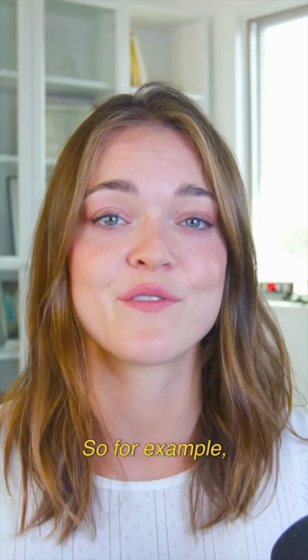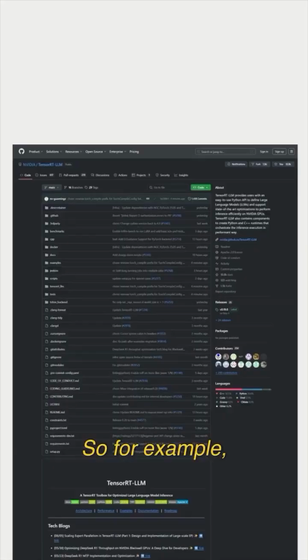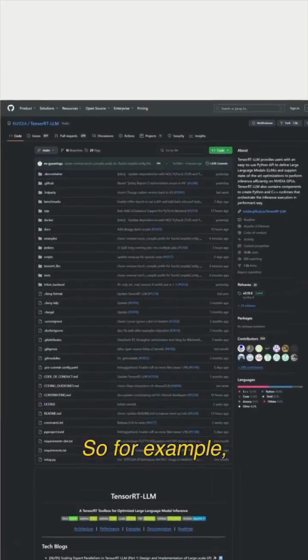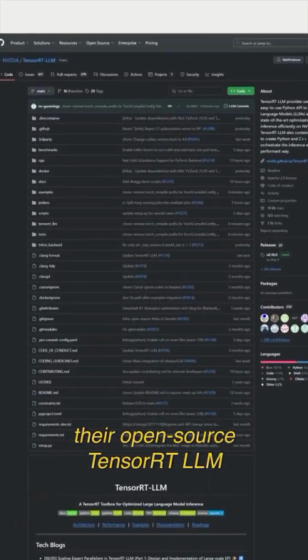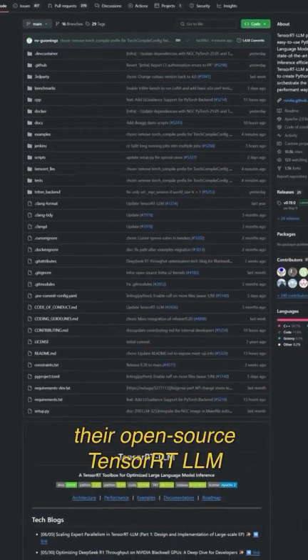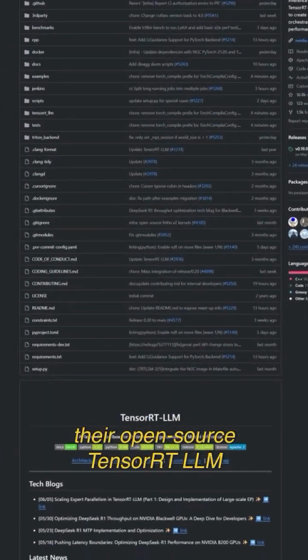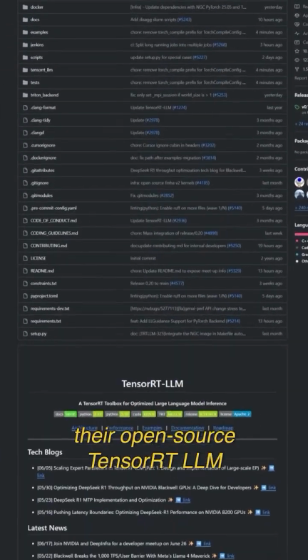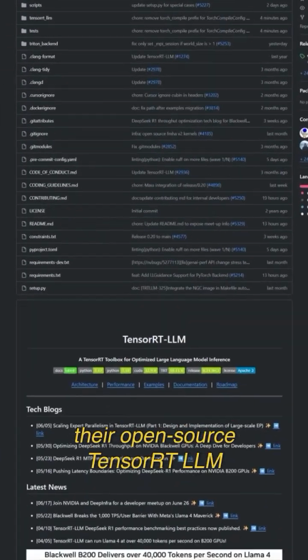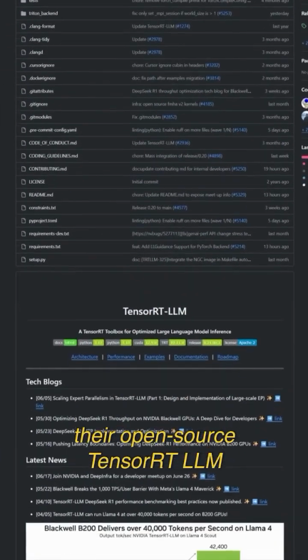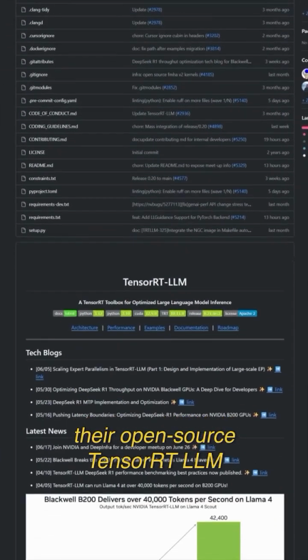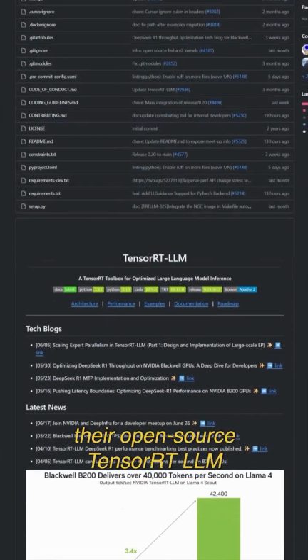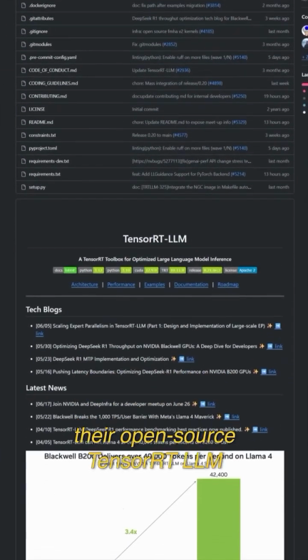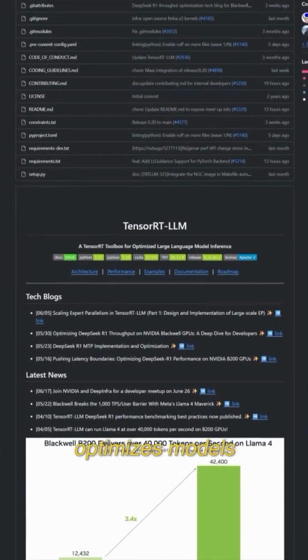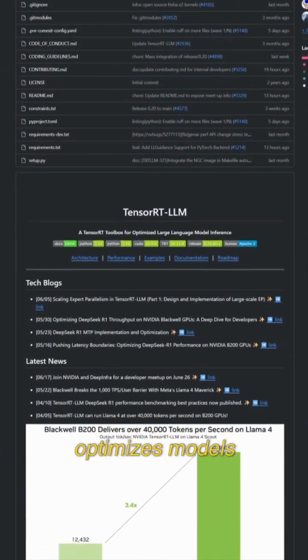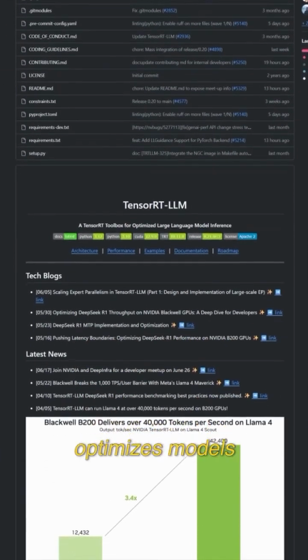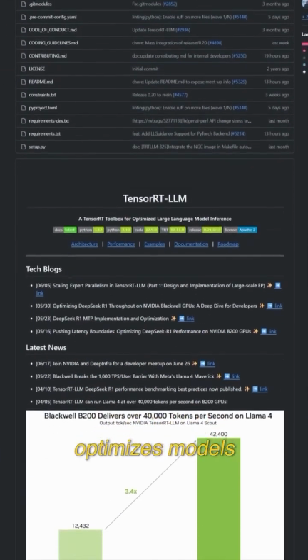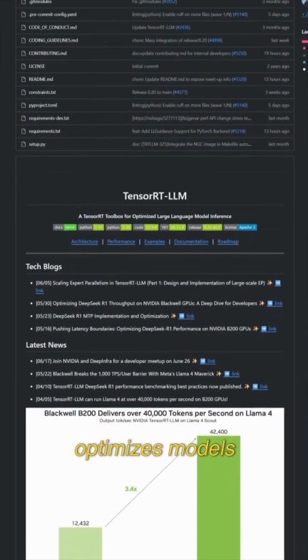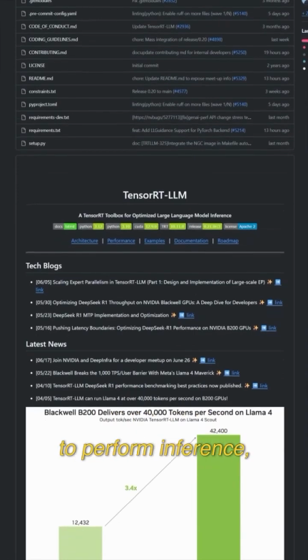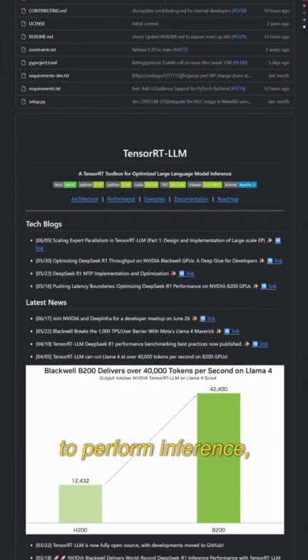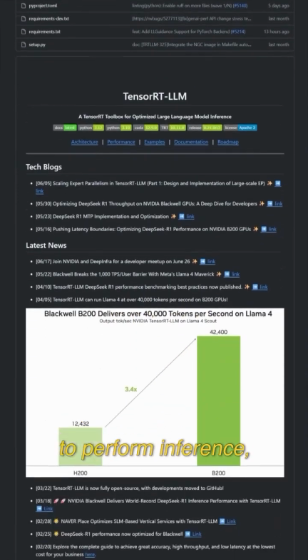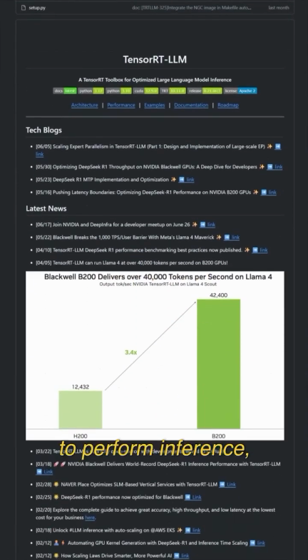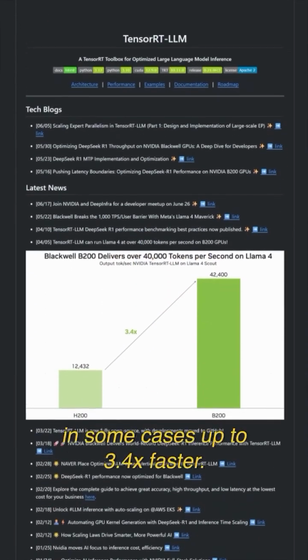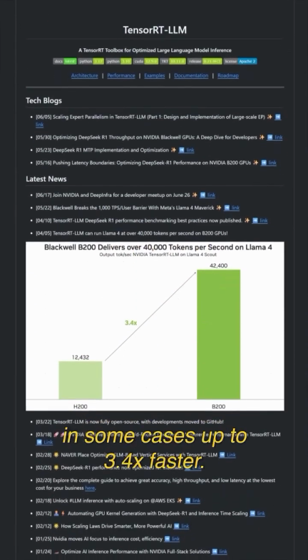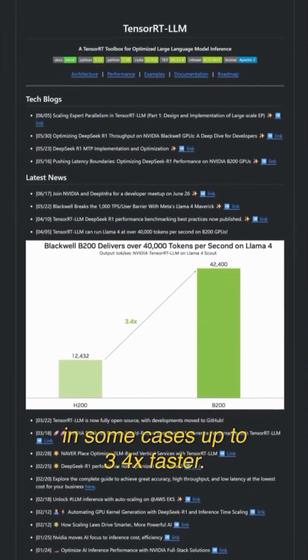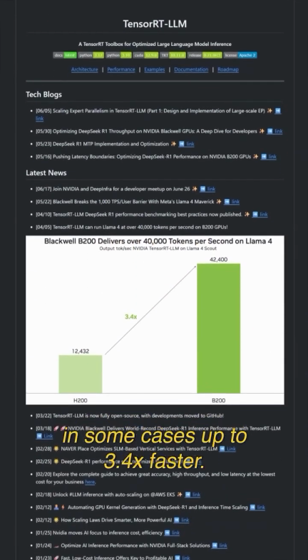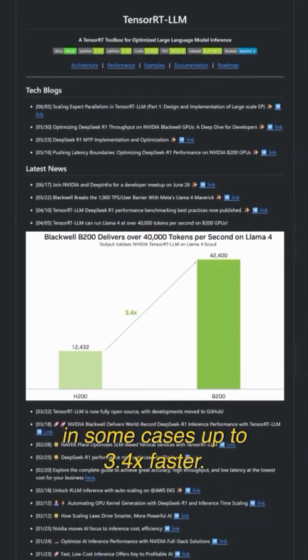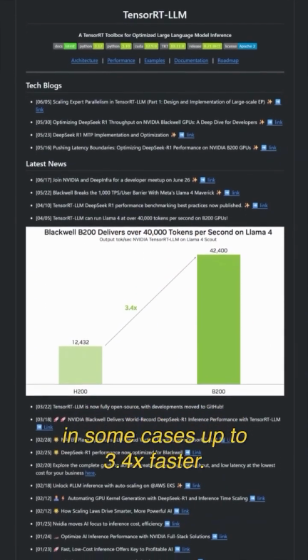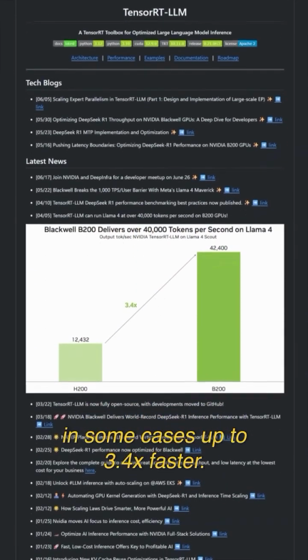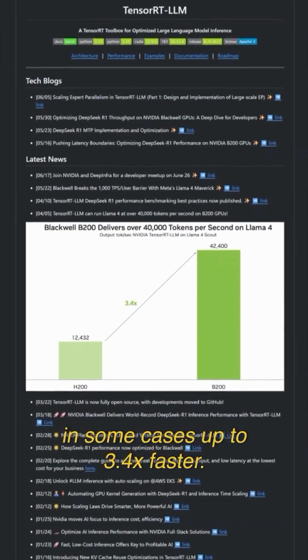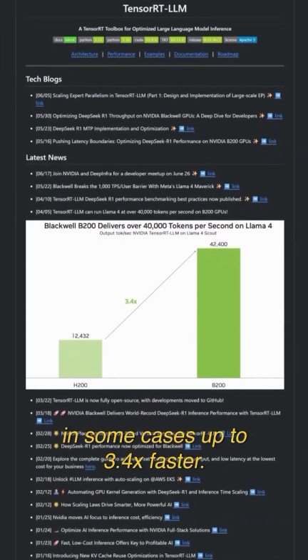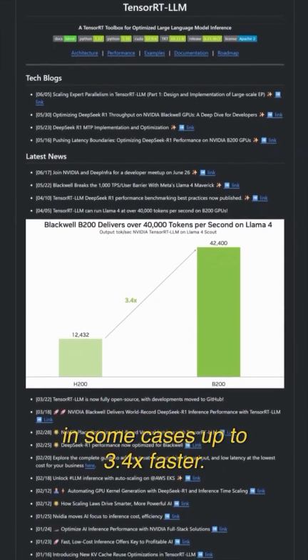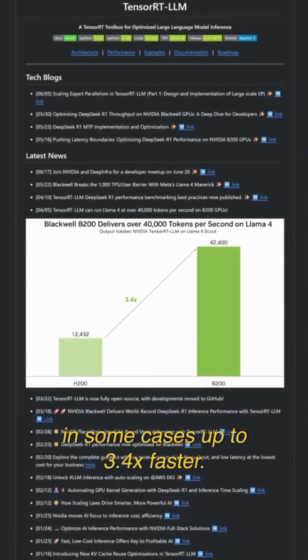They also have a software ecosystem — for example, their open-source TensorRT LLM optimizes models to perform inference, in some cases up to 3.4 times faster.